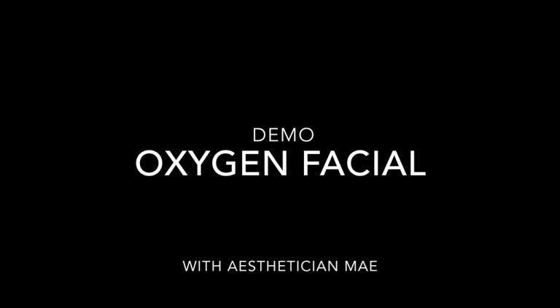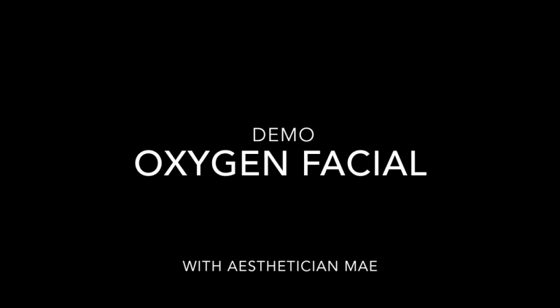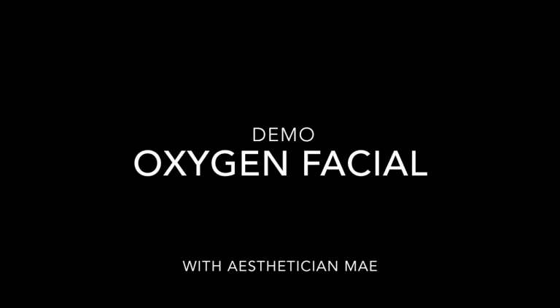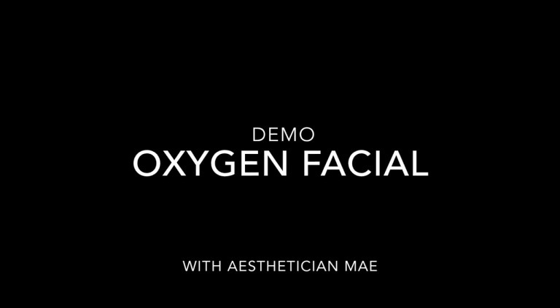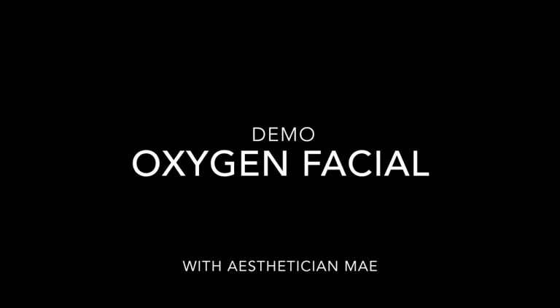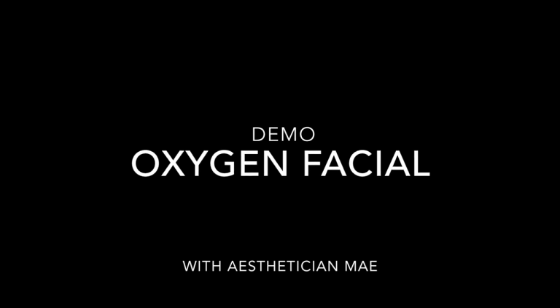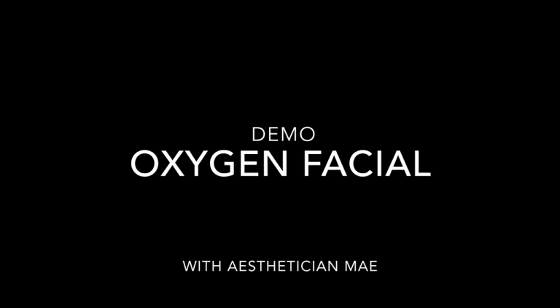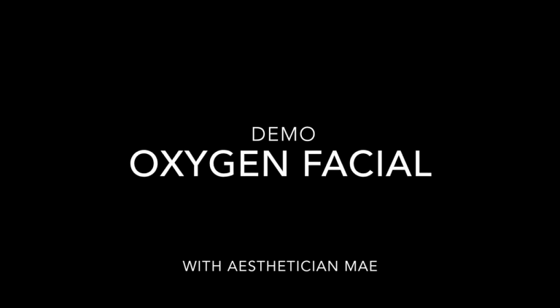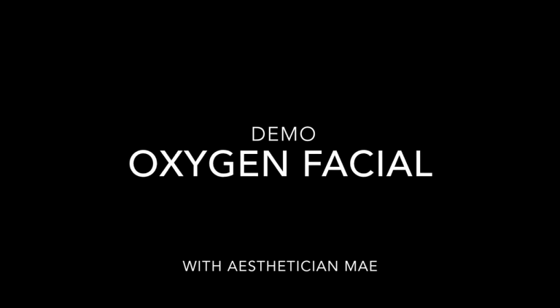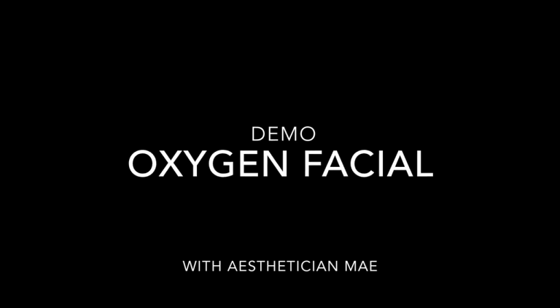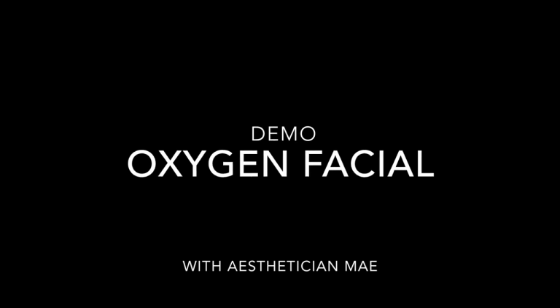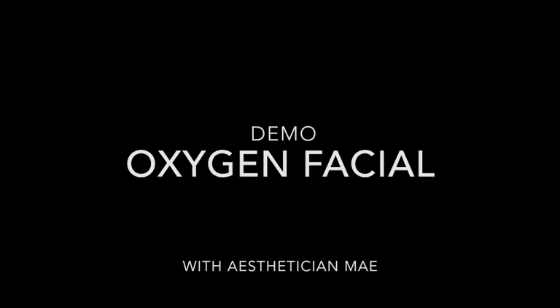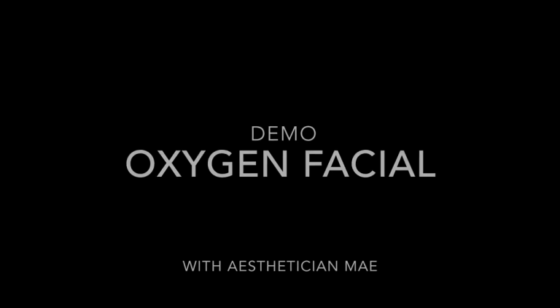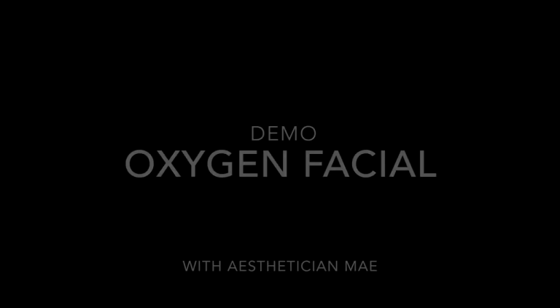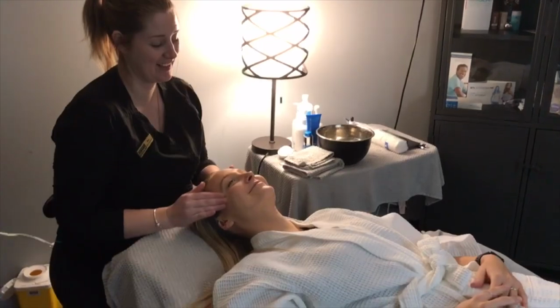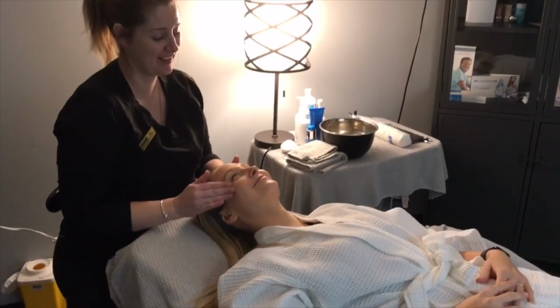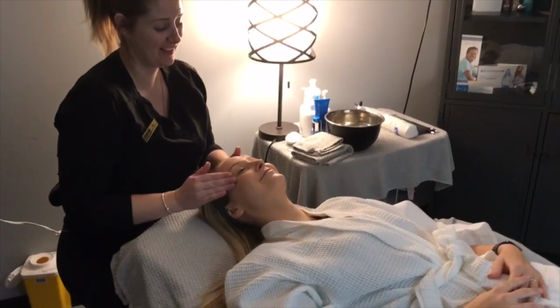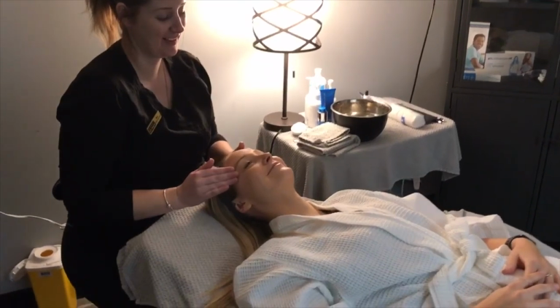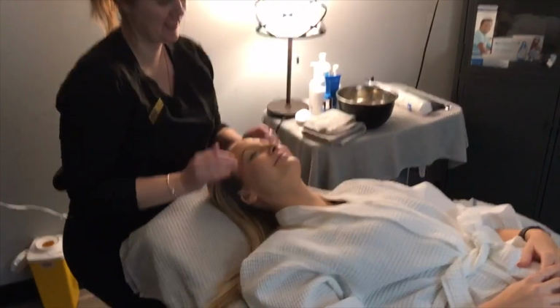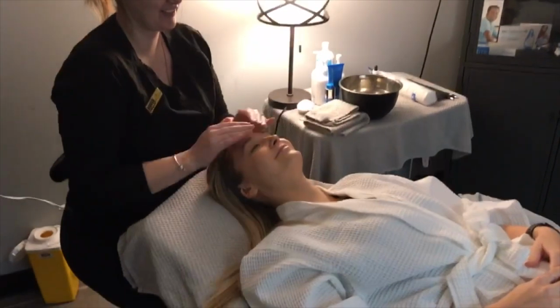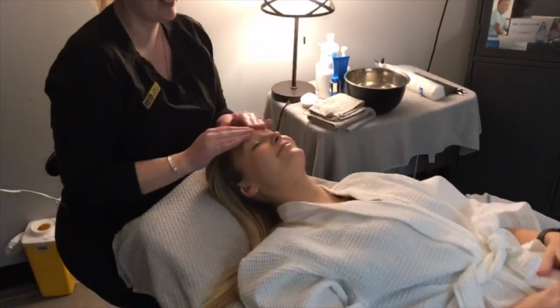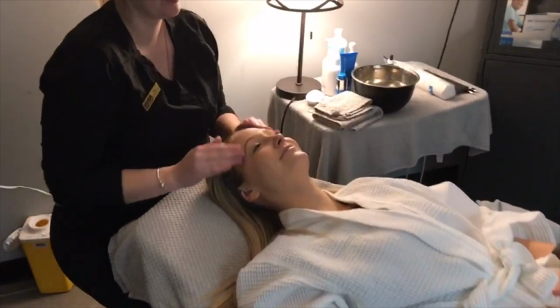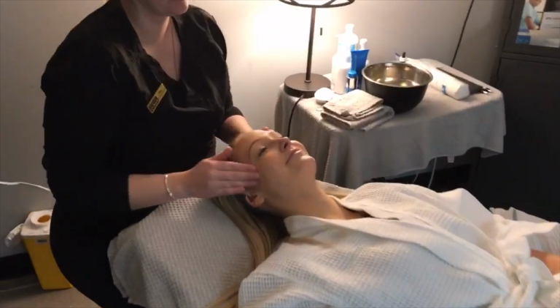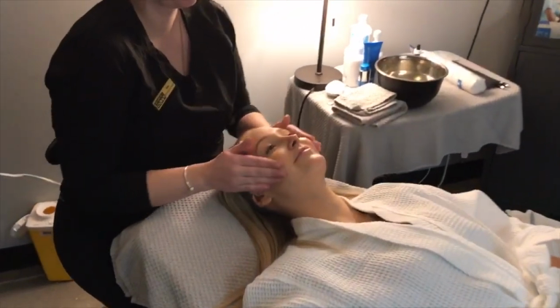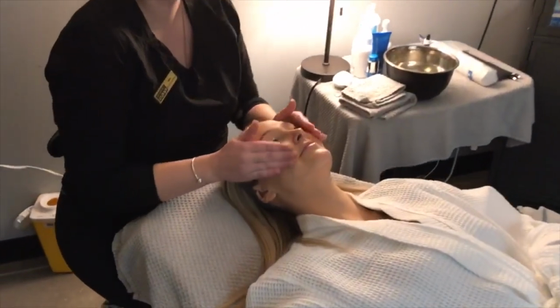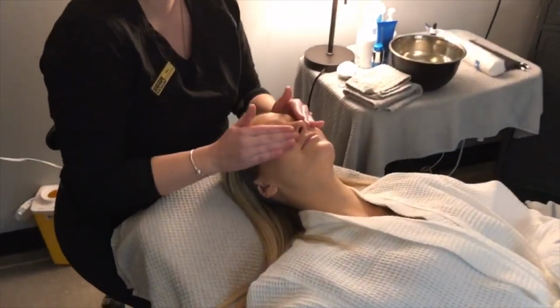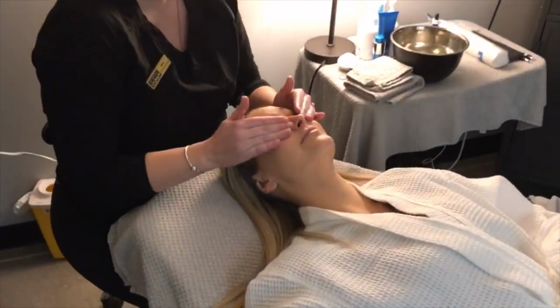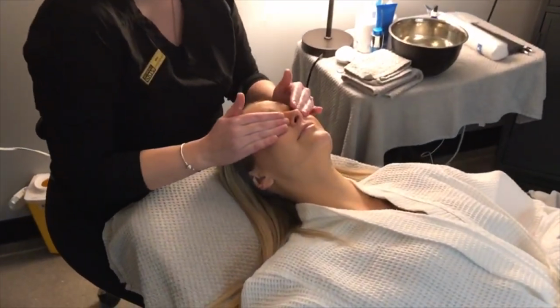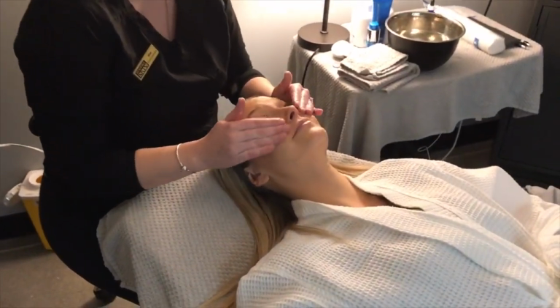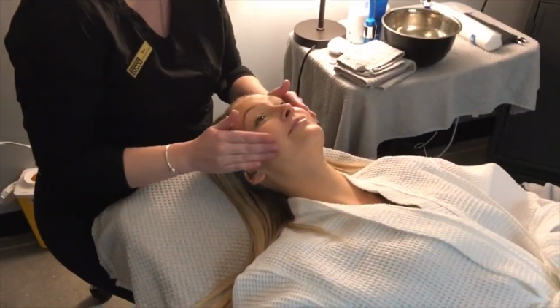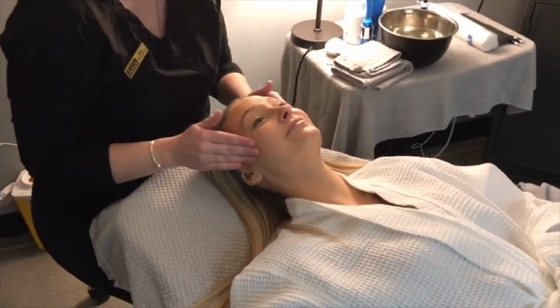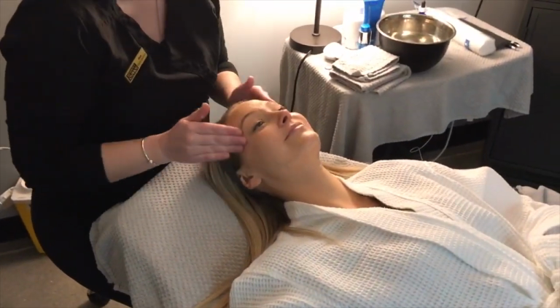Hi, I'm May and today I'm going to walk you through a demo of our oxygen facial, which is one of my favorite treatments that we offer.